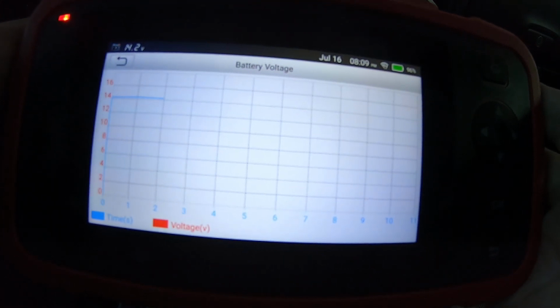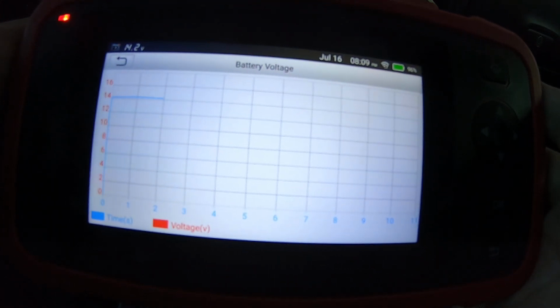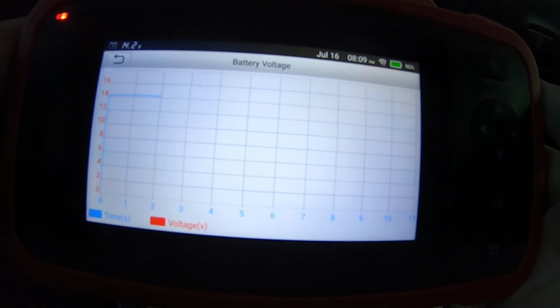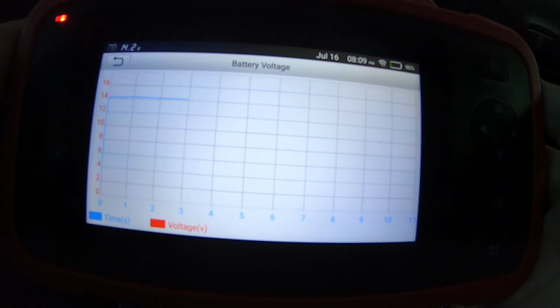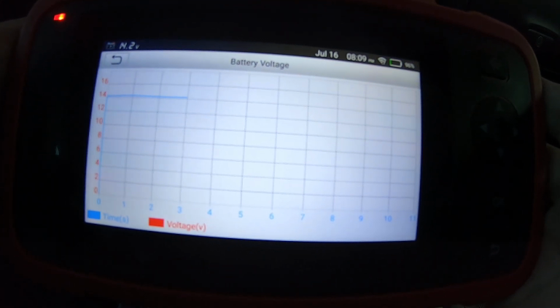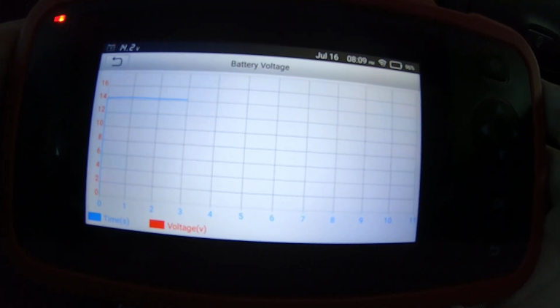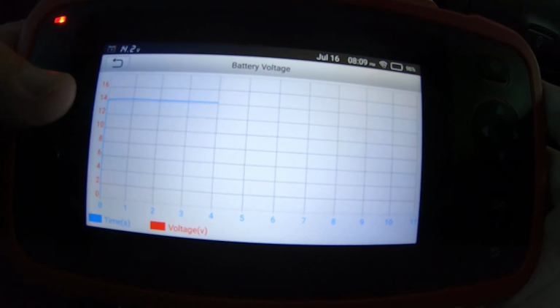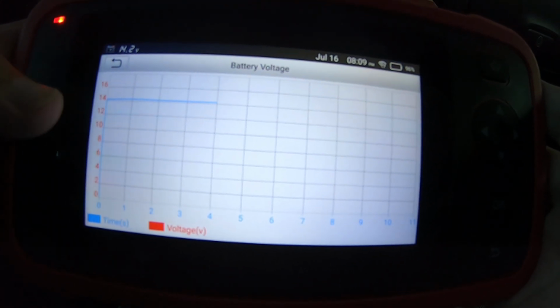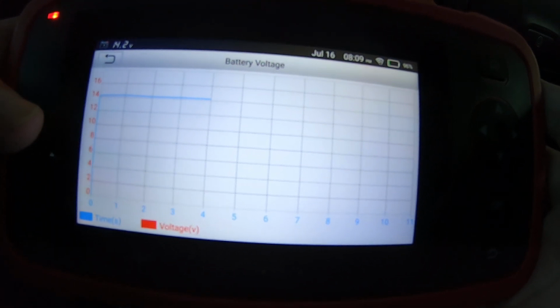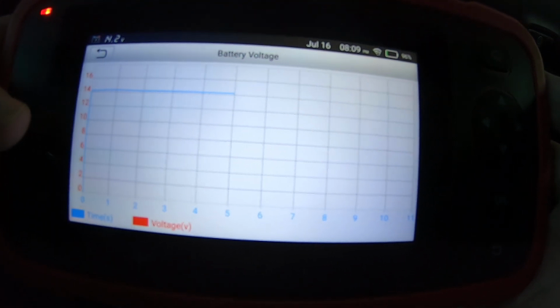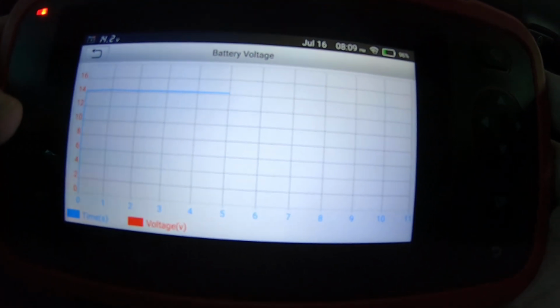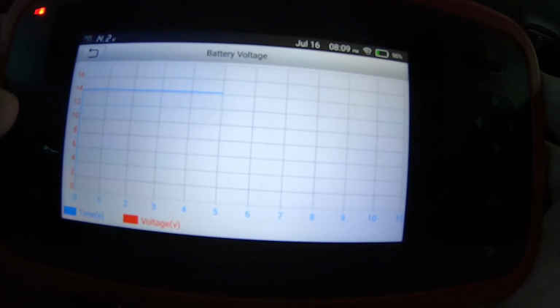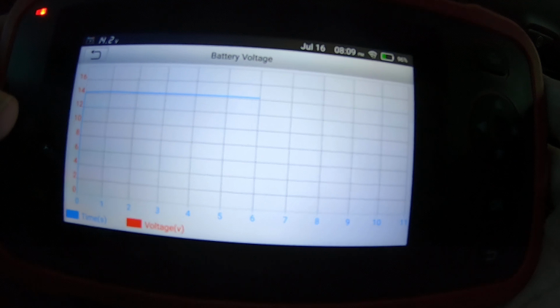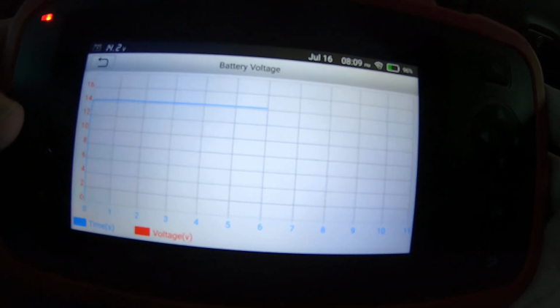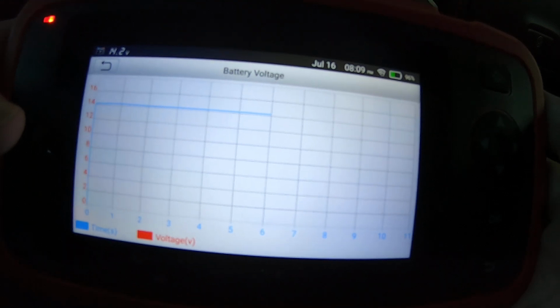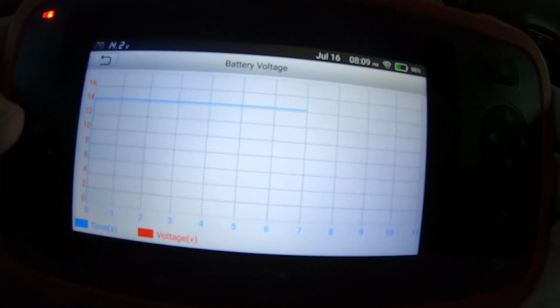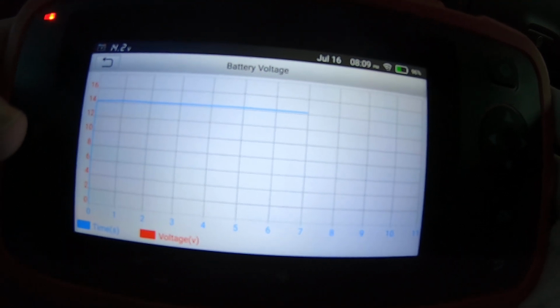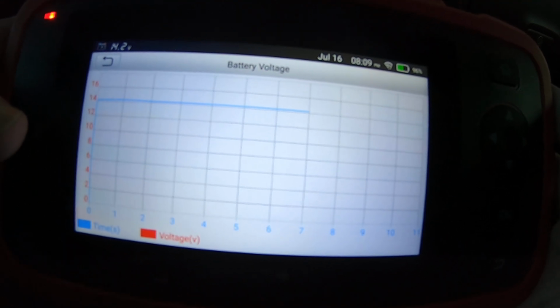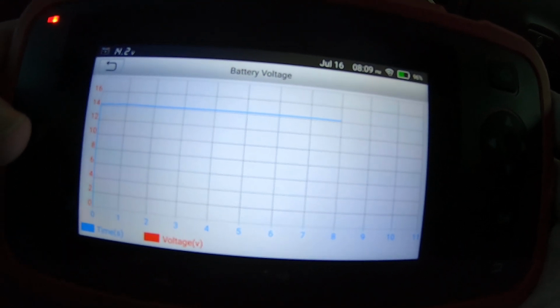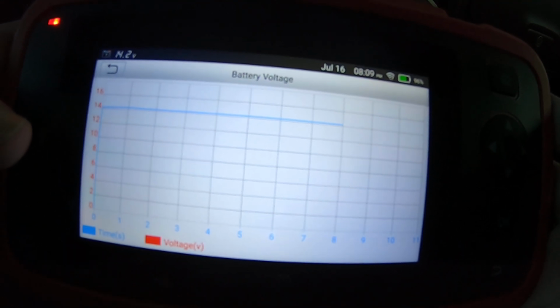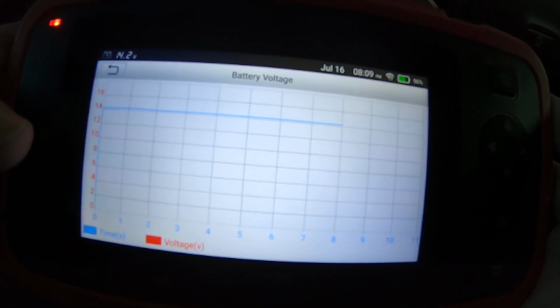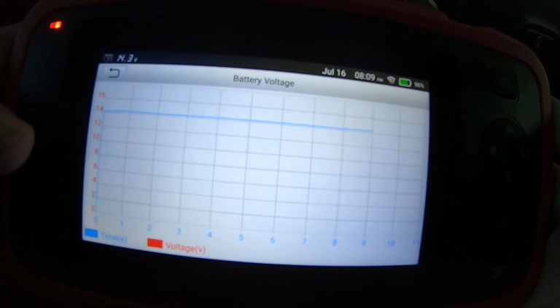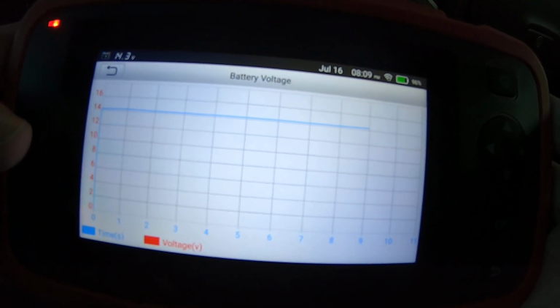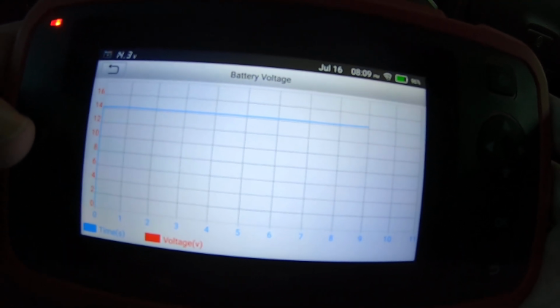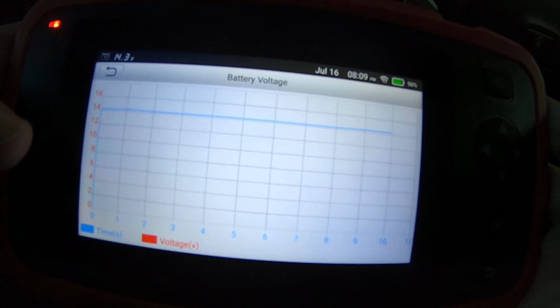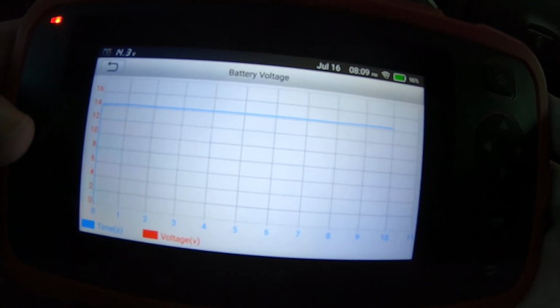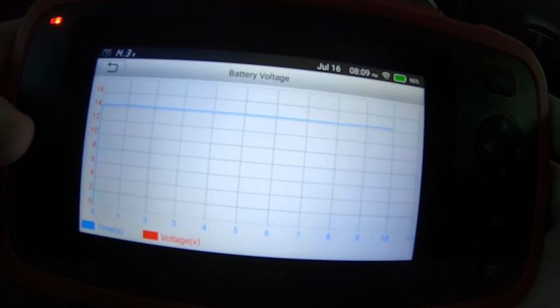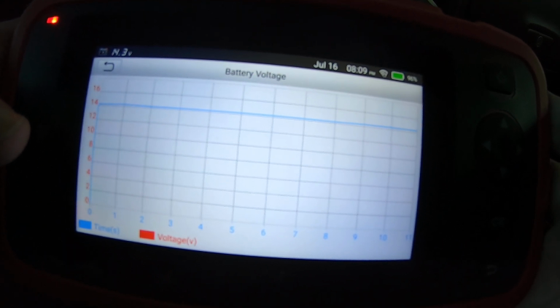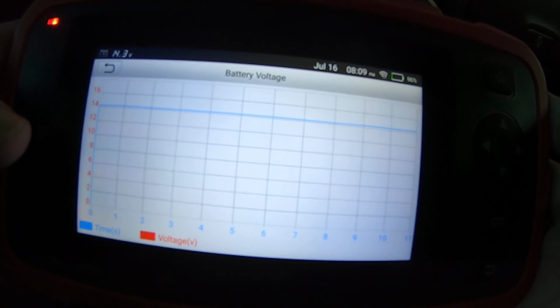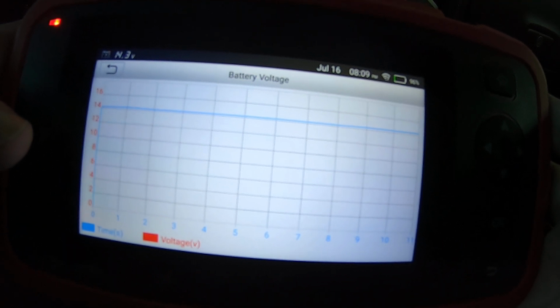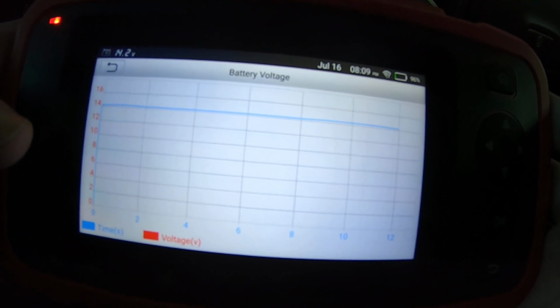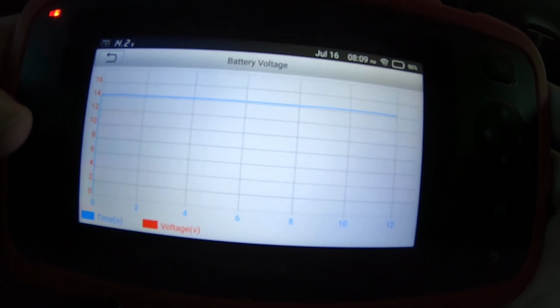There's a little battery voltage graph — it's showing the battery voltage live. I revved the engine and it changed a little bit.